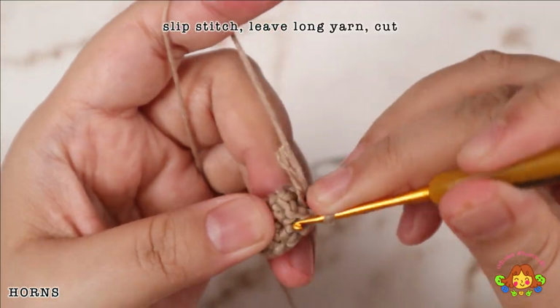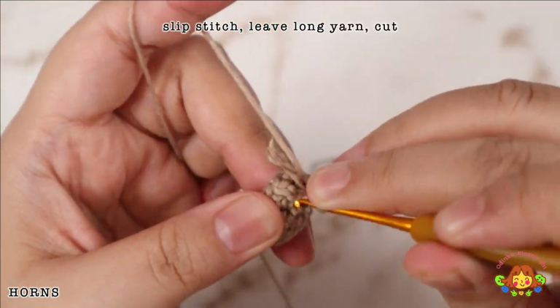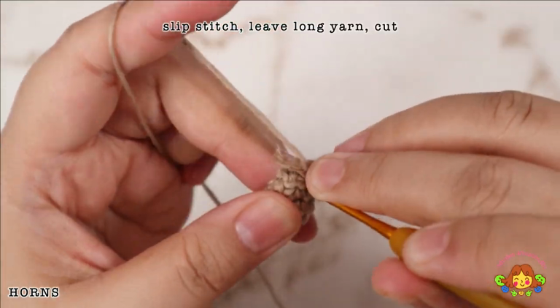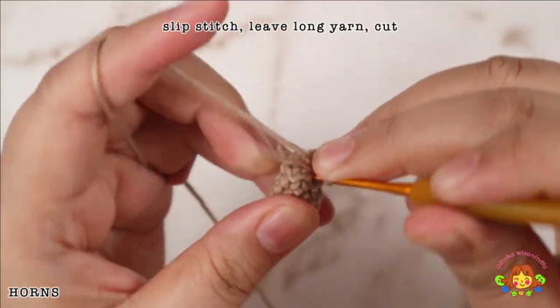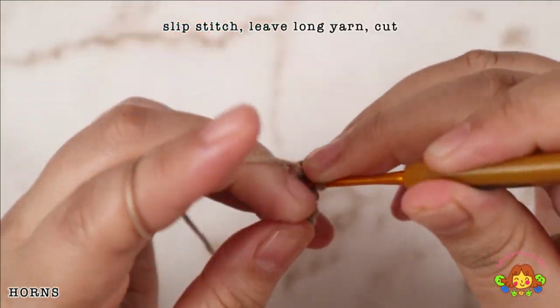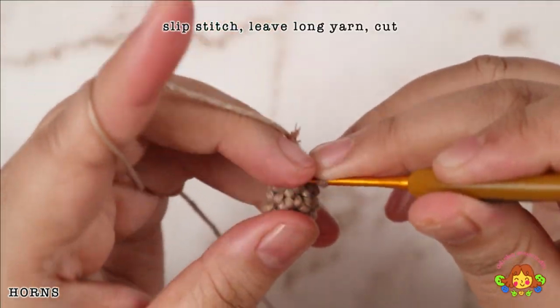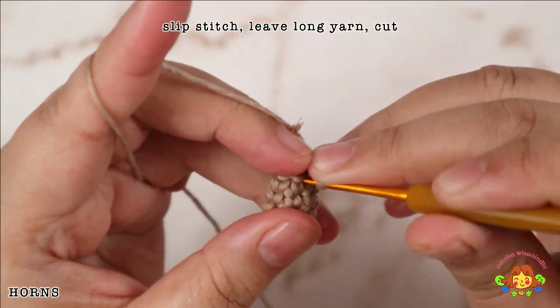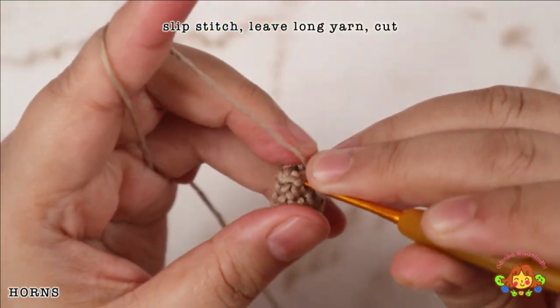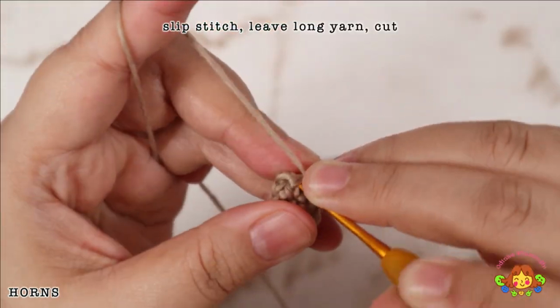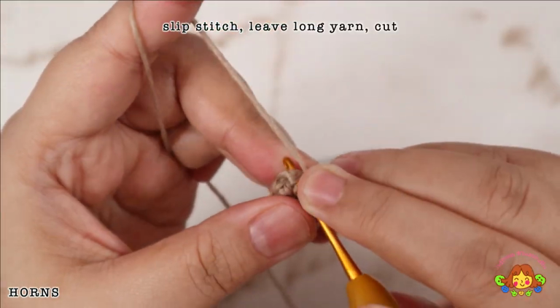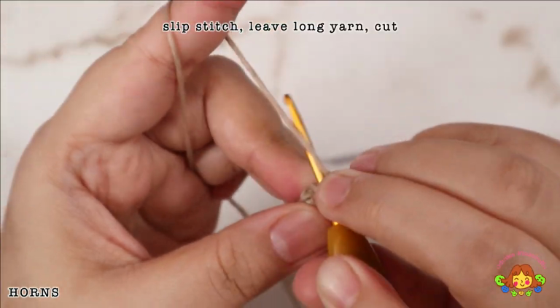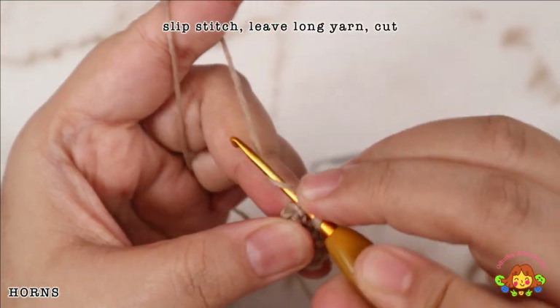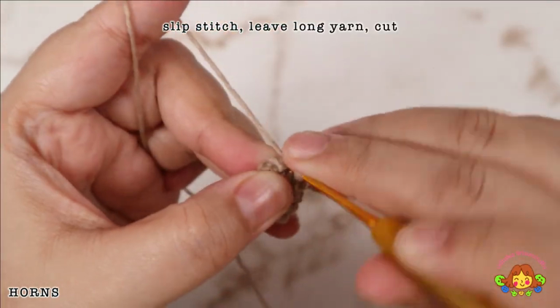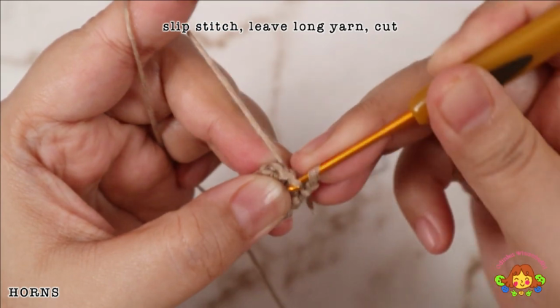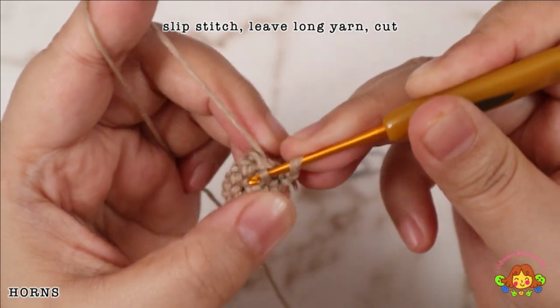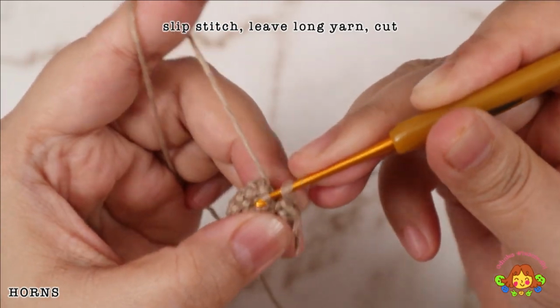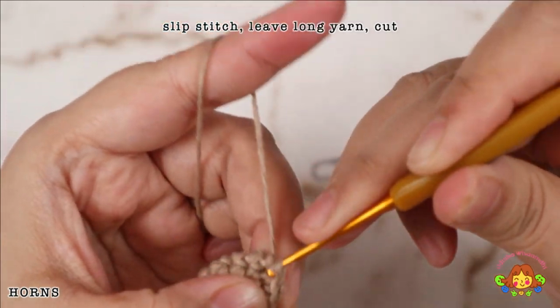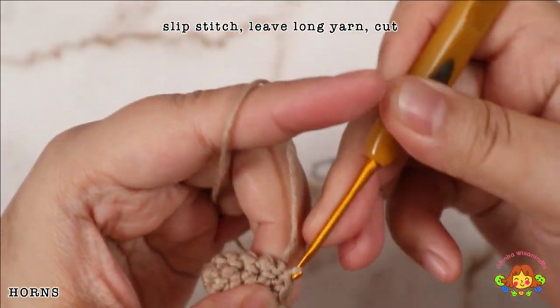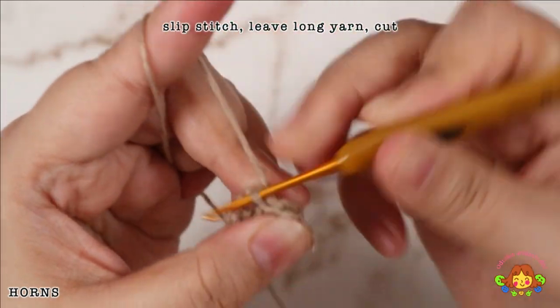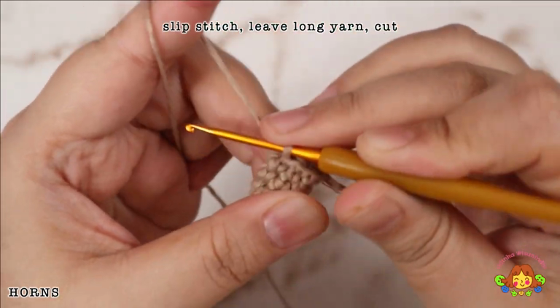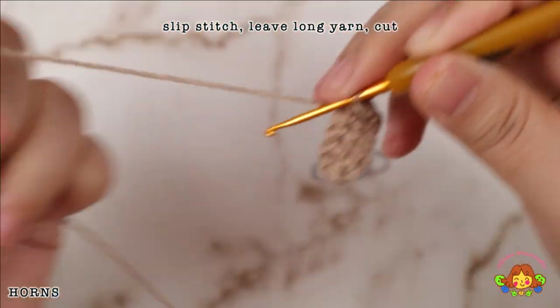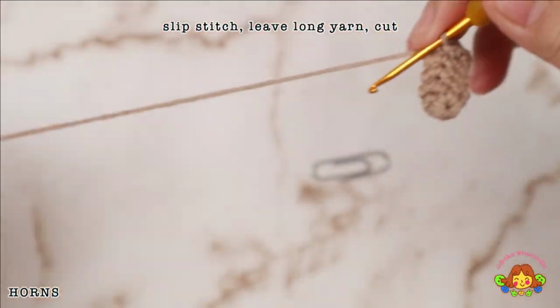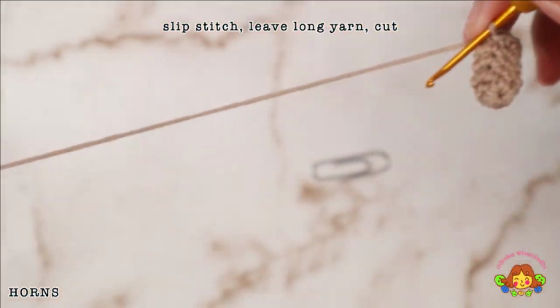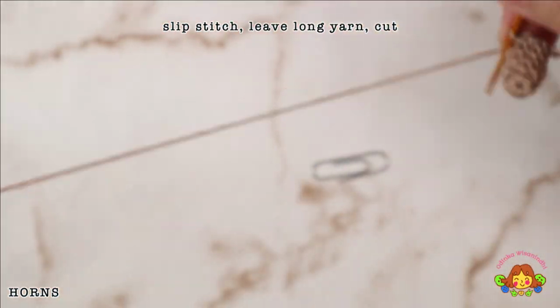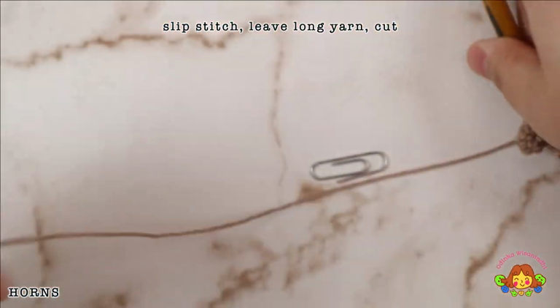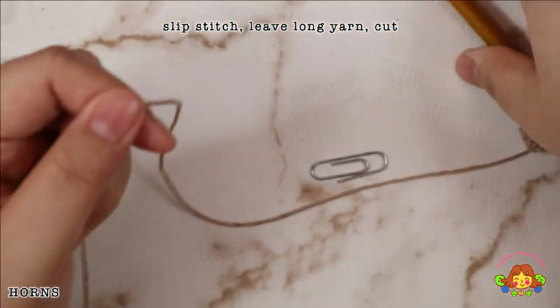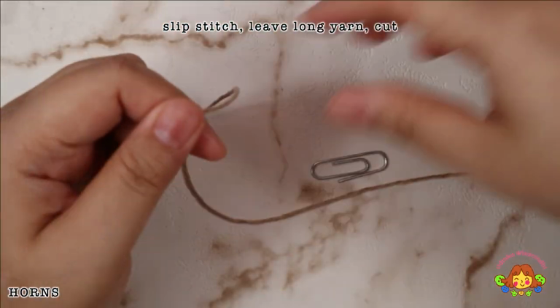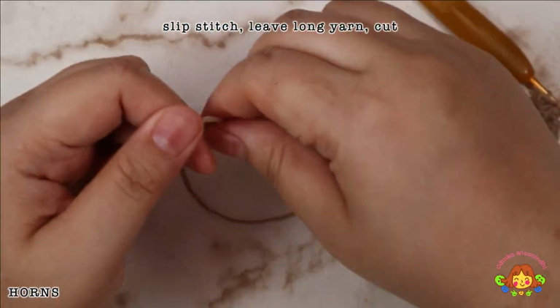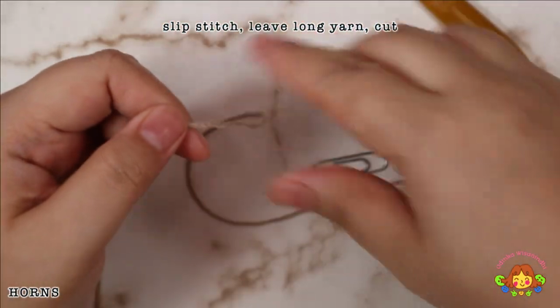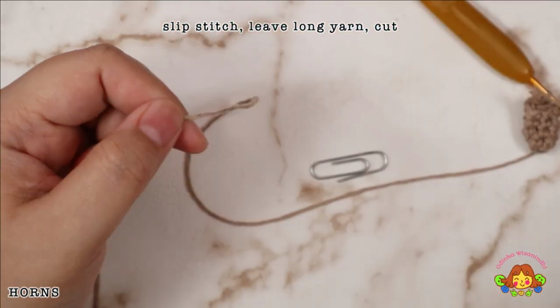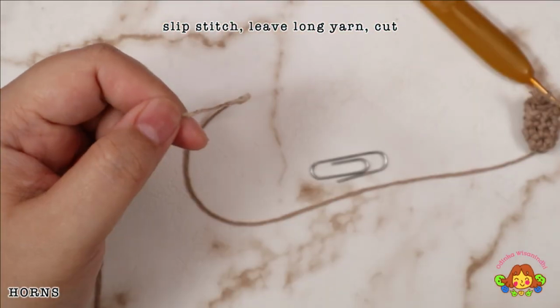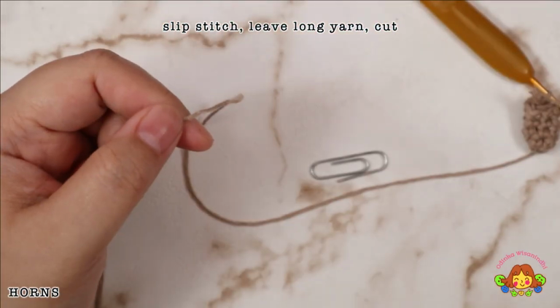Slip stitch, leave a long yarn, and then cut.